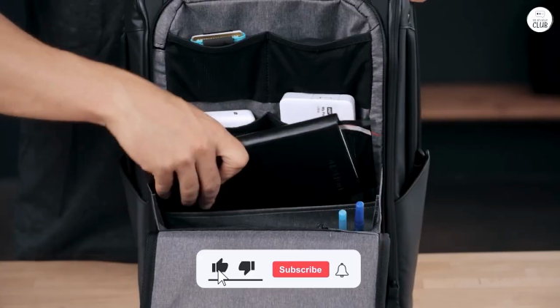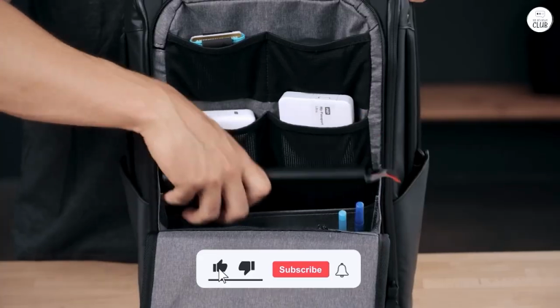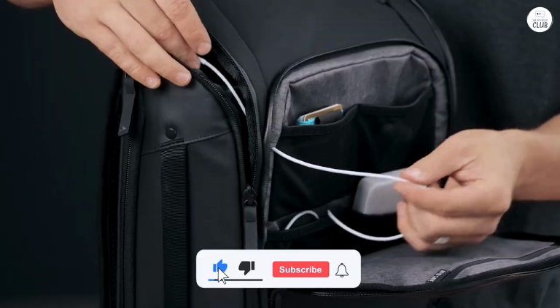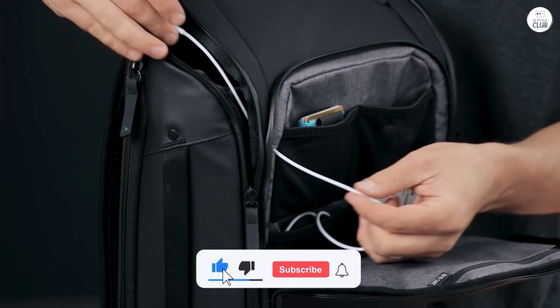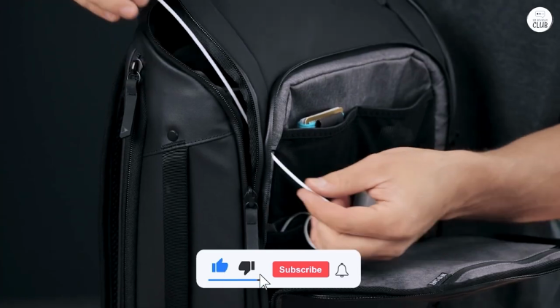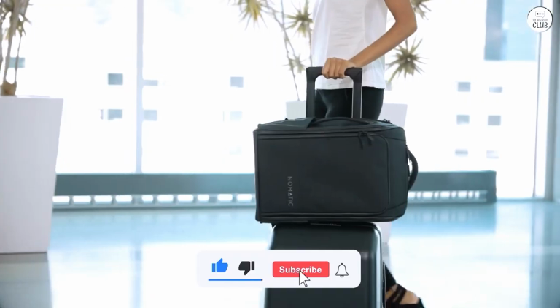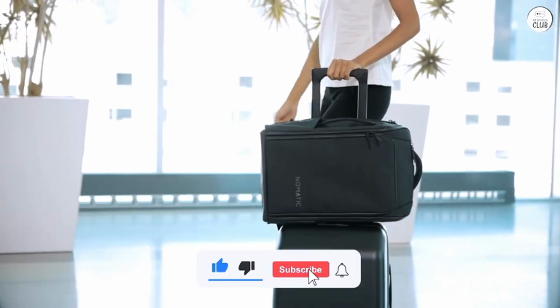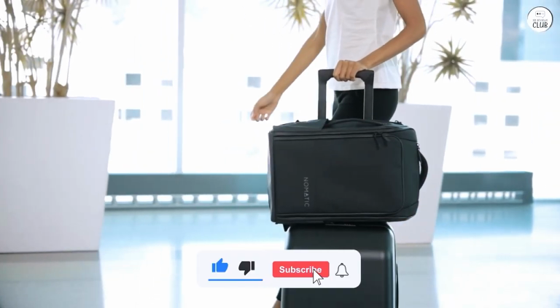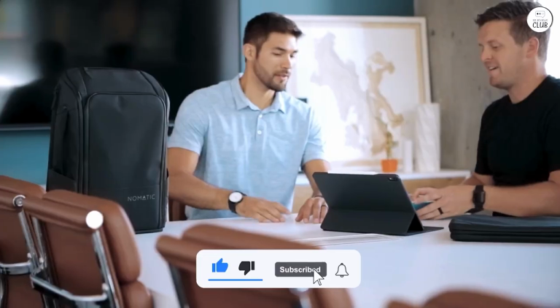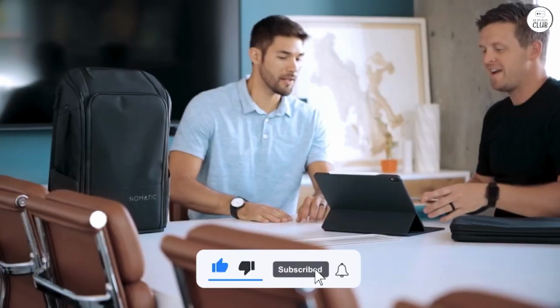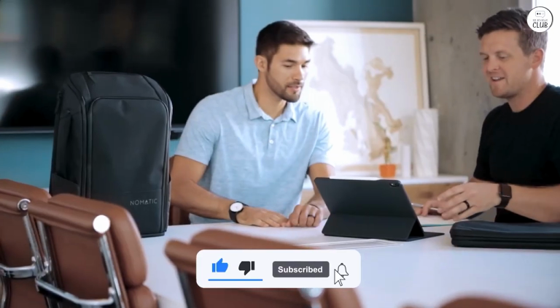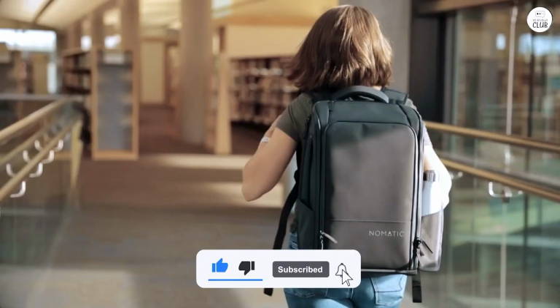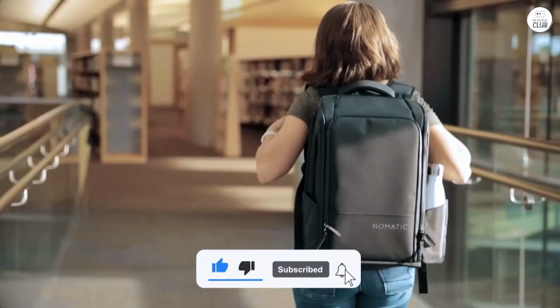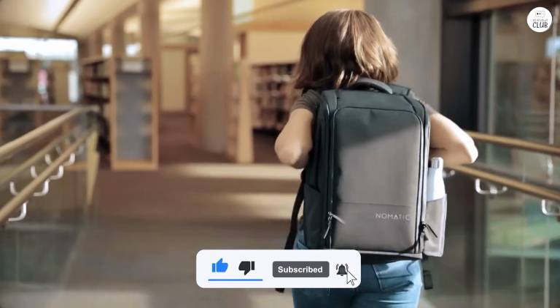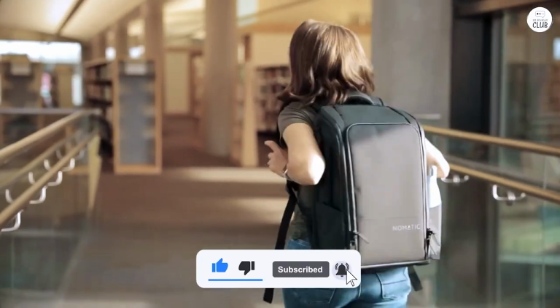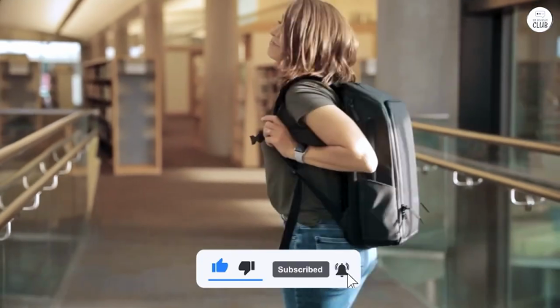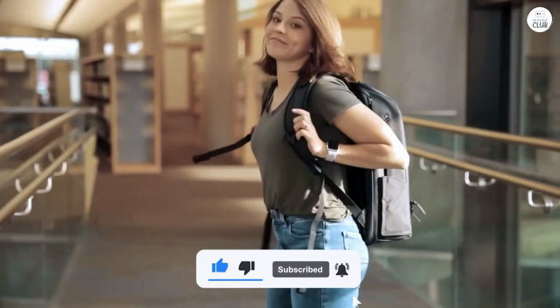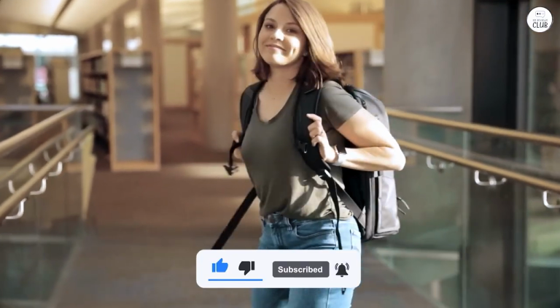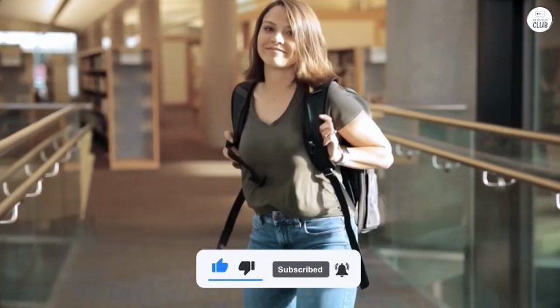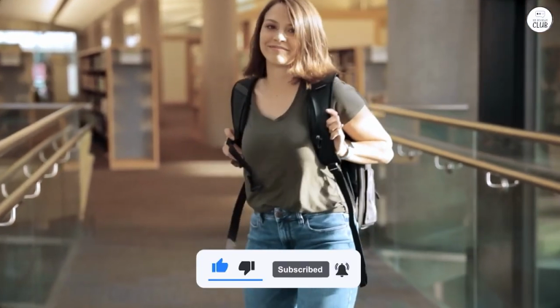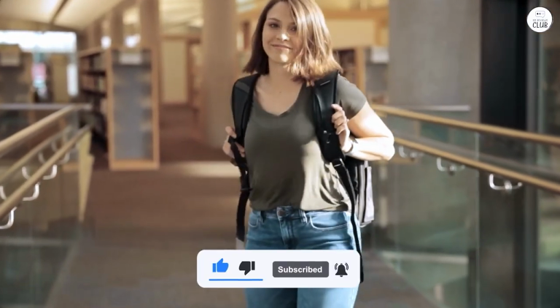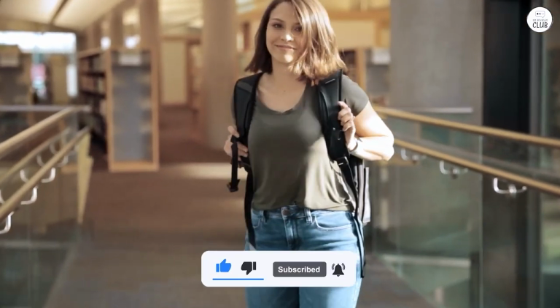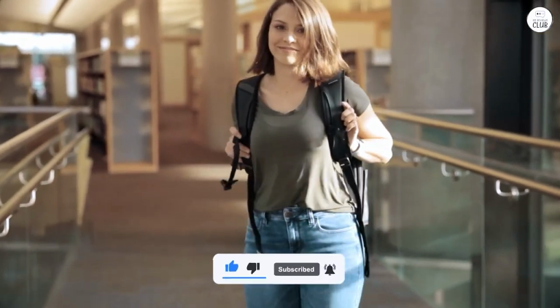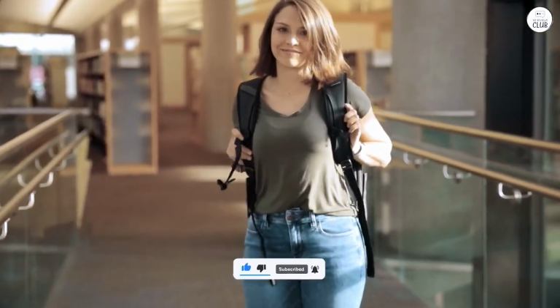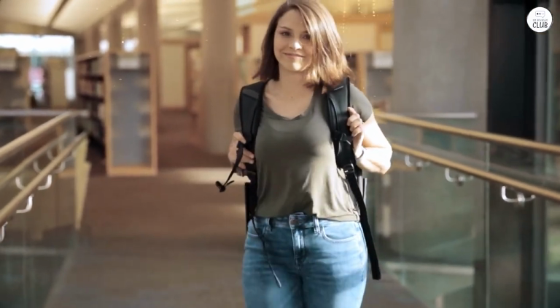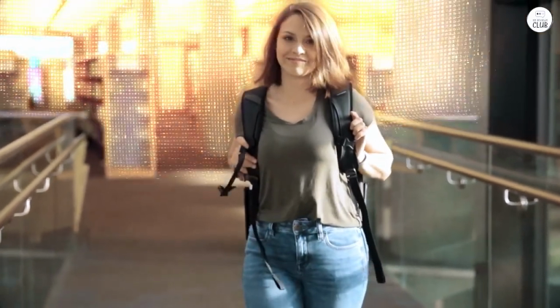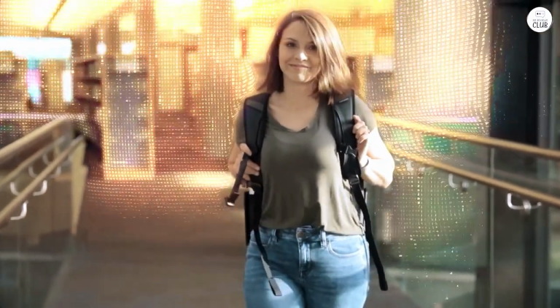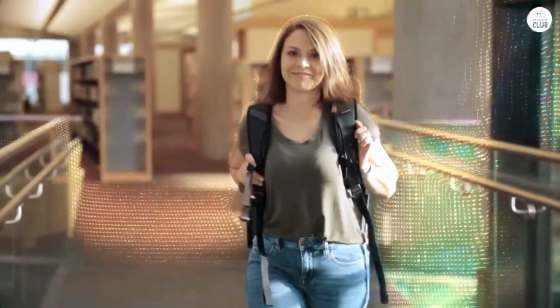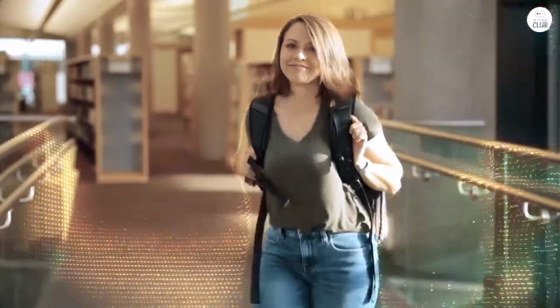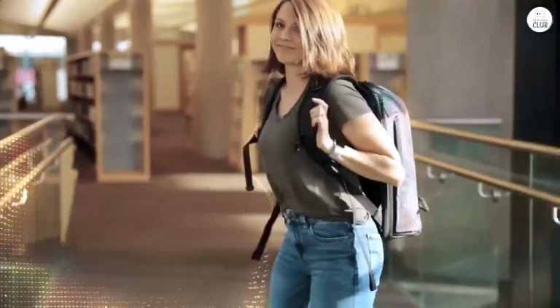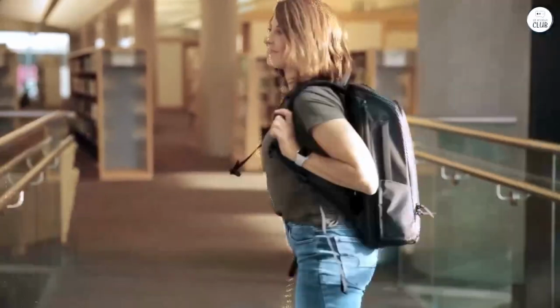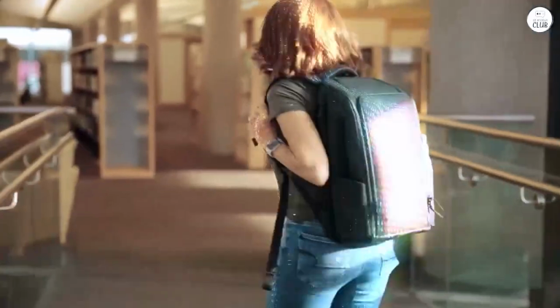I'm really happy with this purchase. It feels like a long-term investment, and I'm satisfied with how it performs.